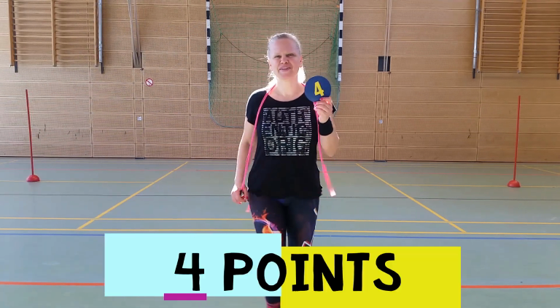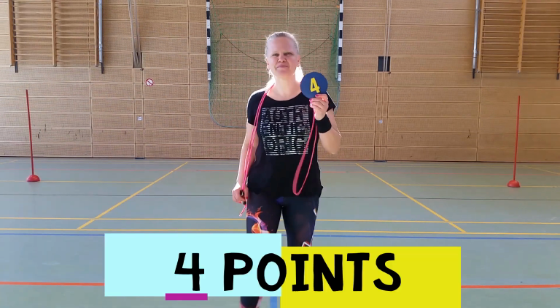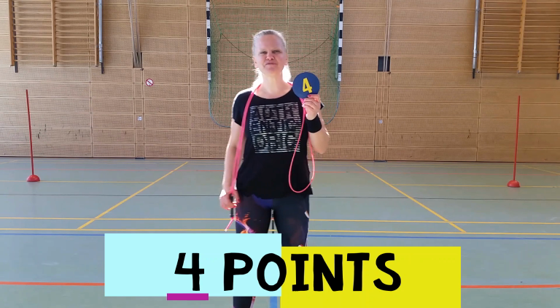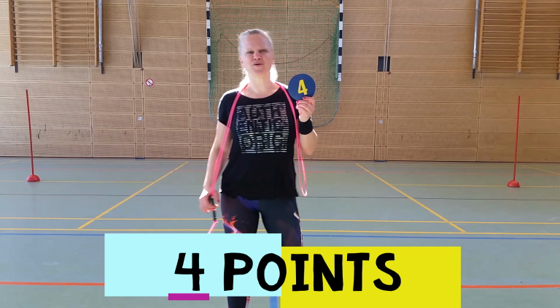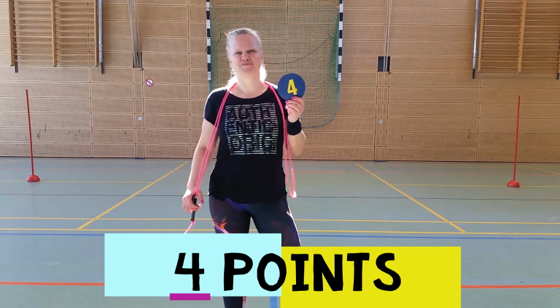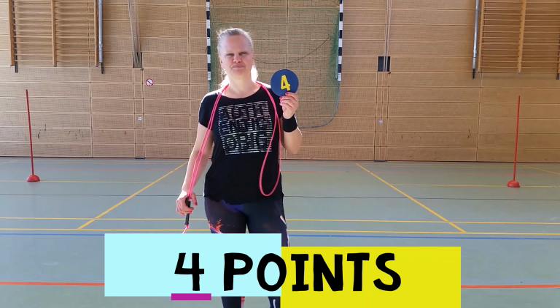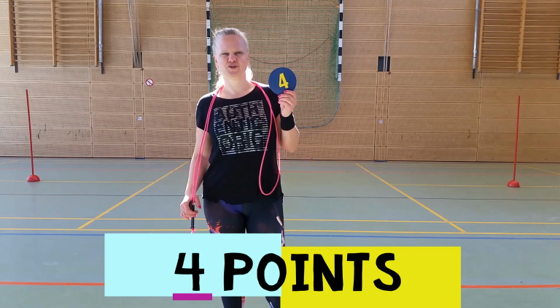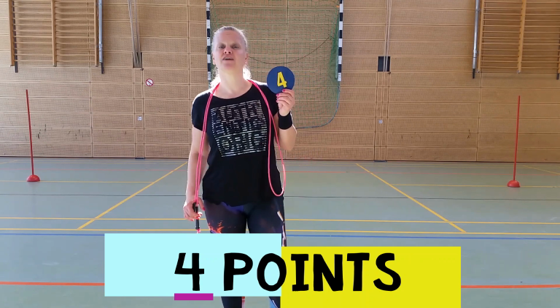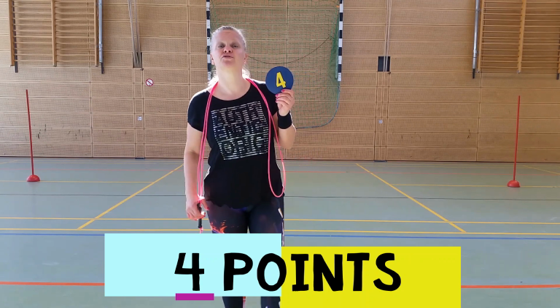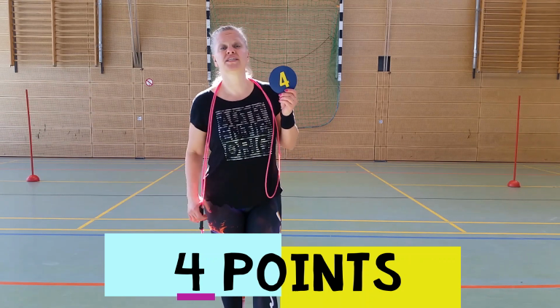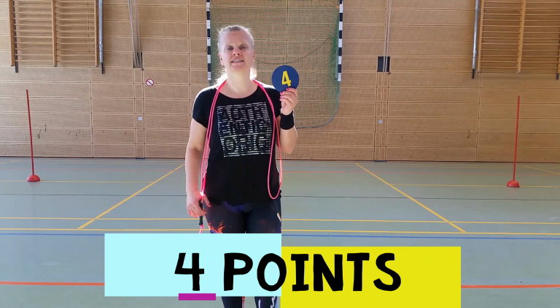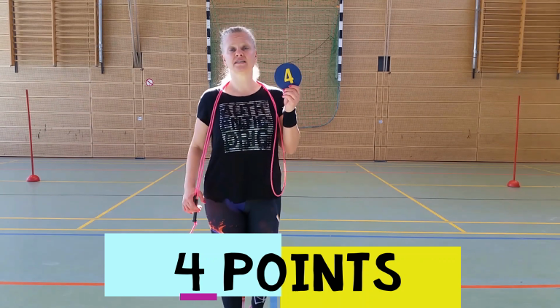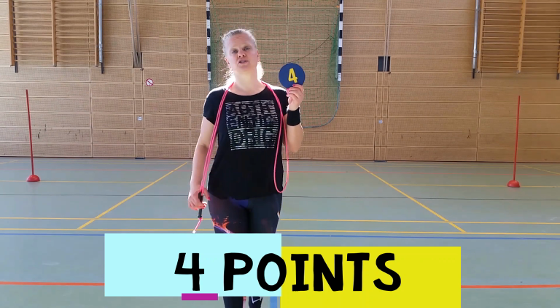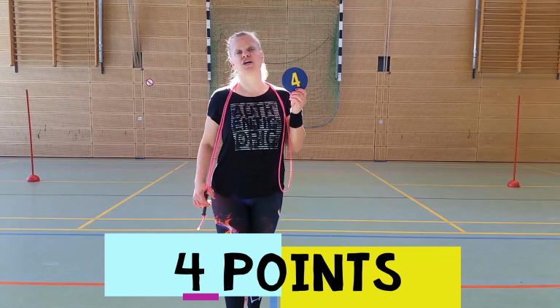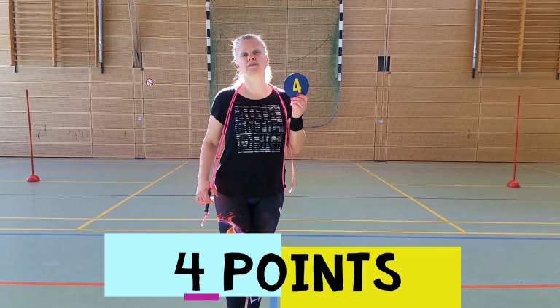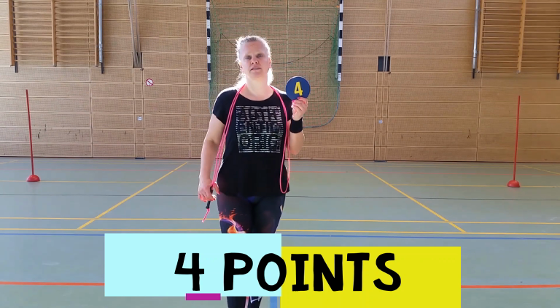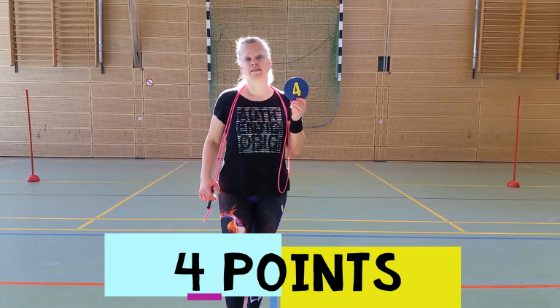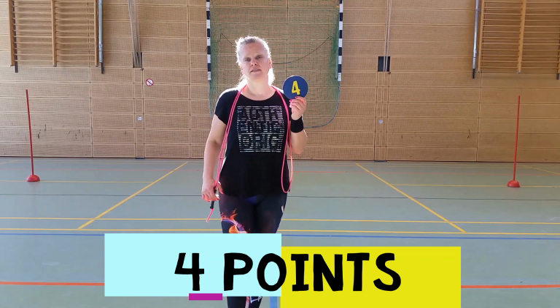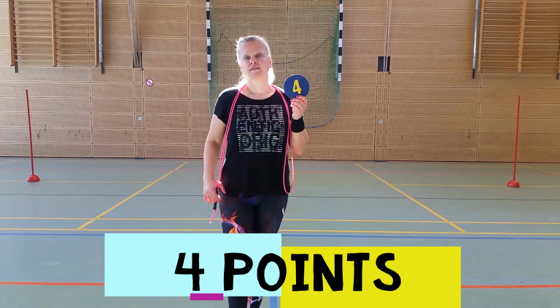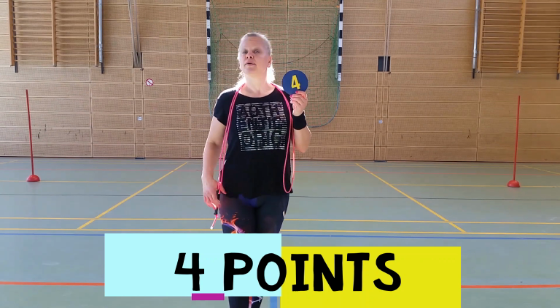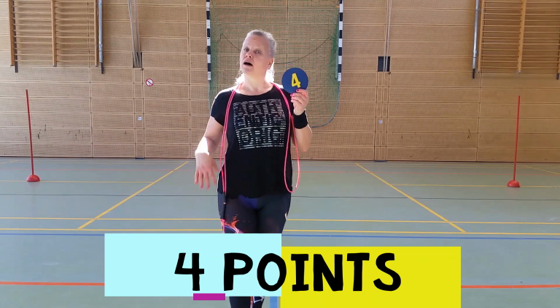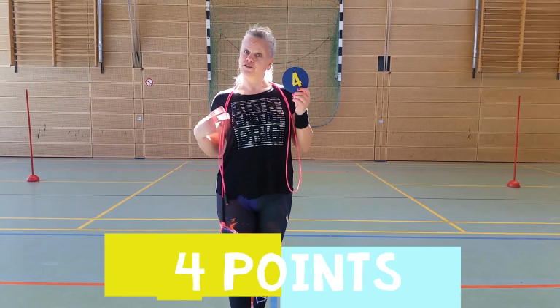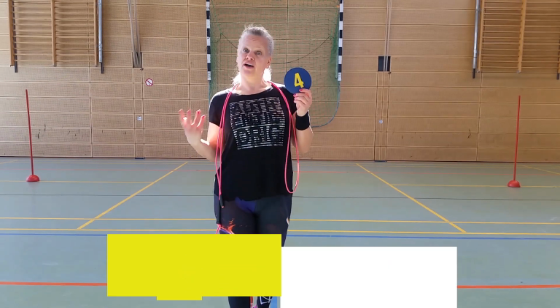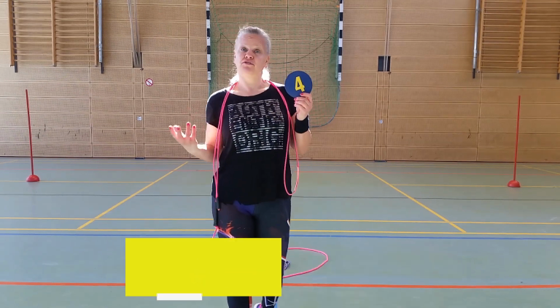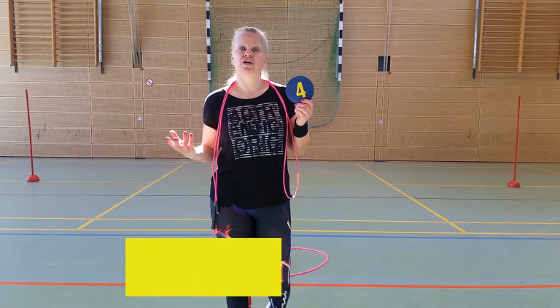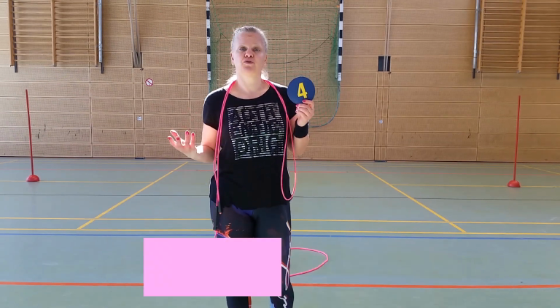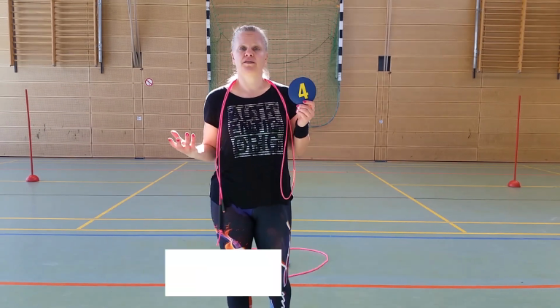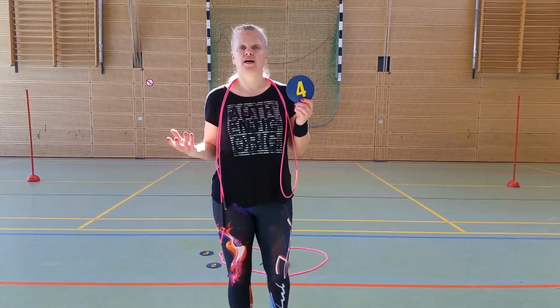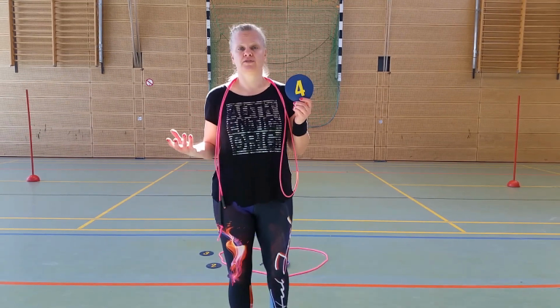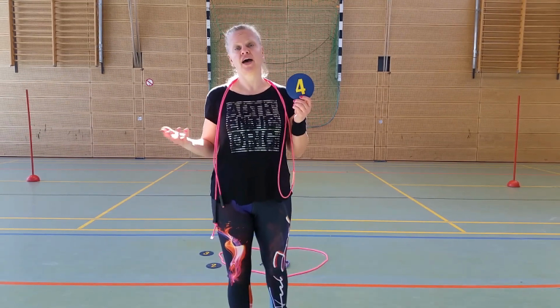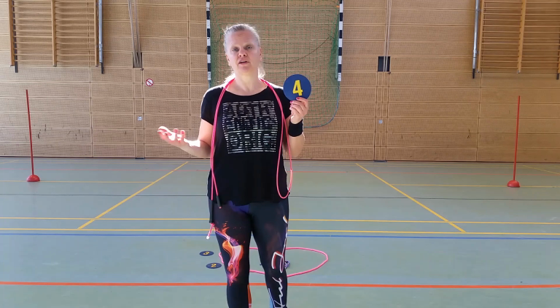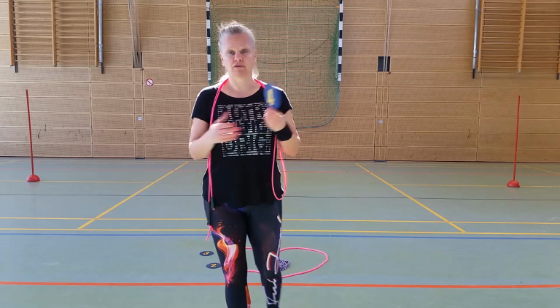Number four, you have to do ten scissor jumps. You have to jump twenty times, so have a look.